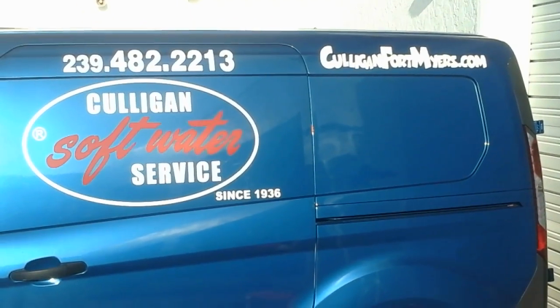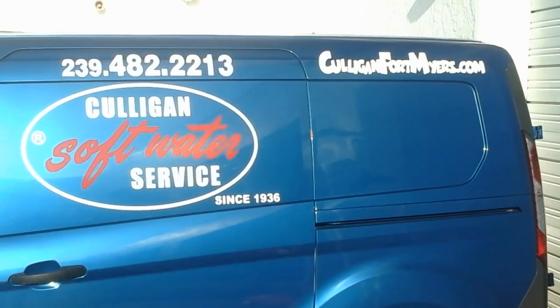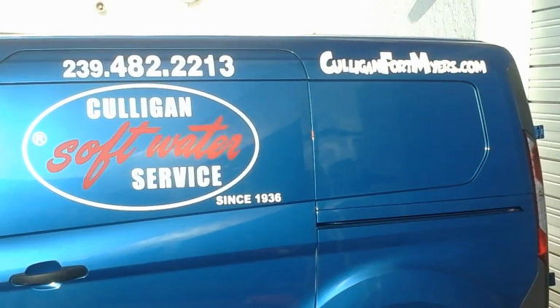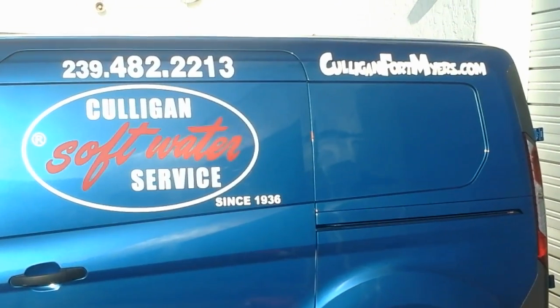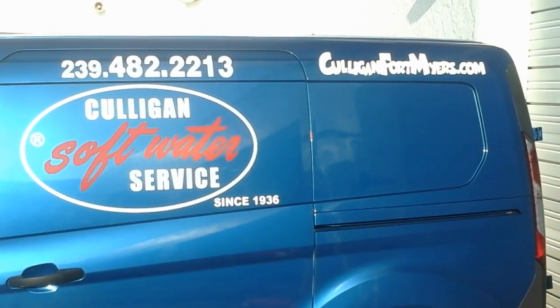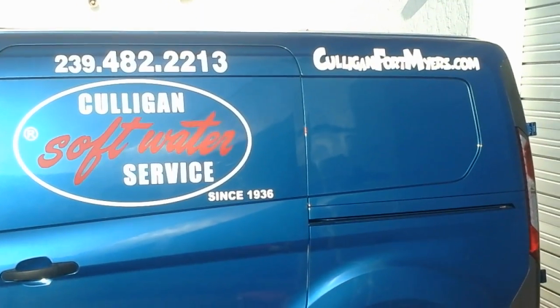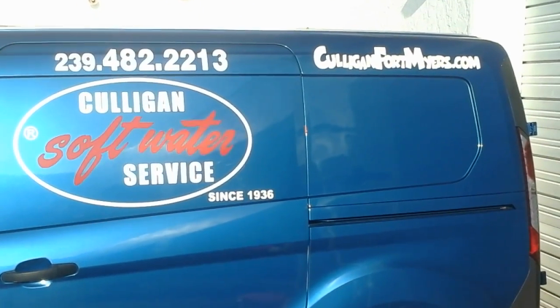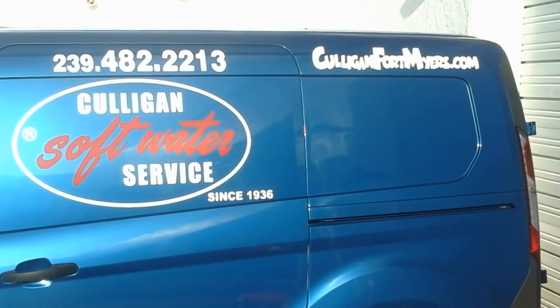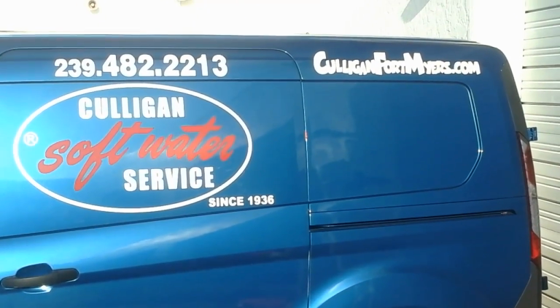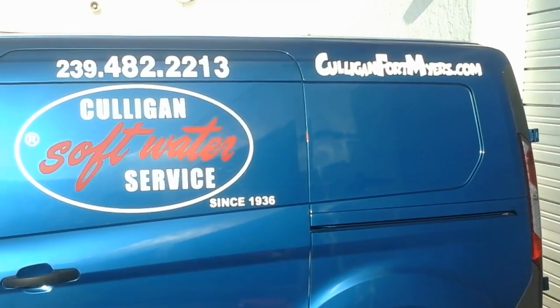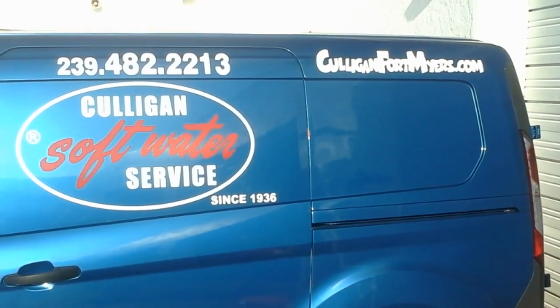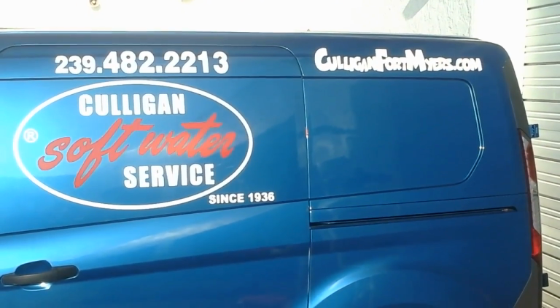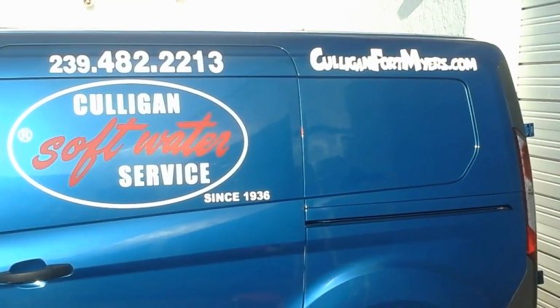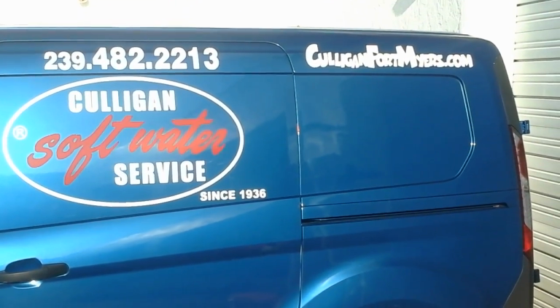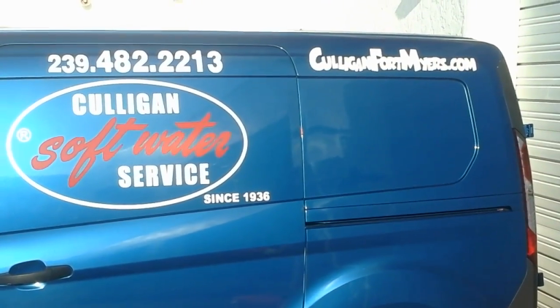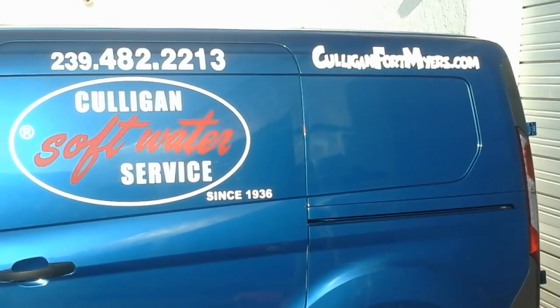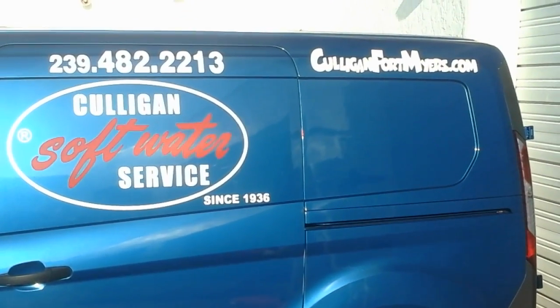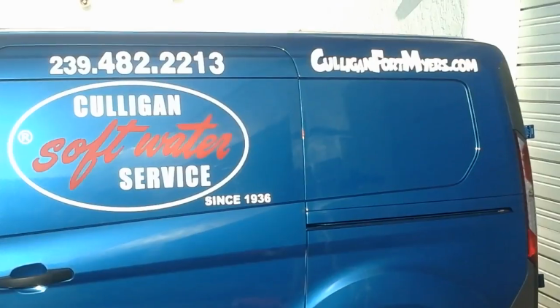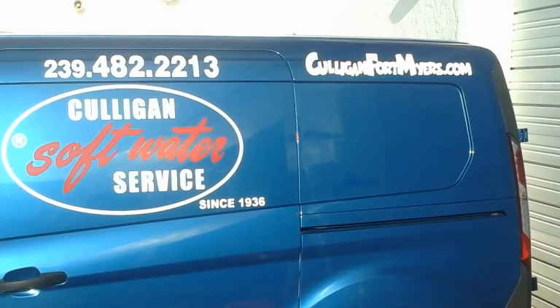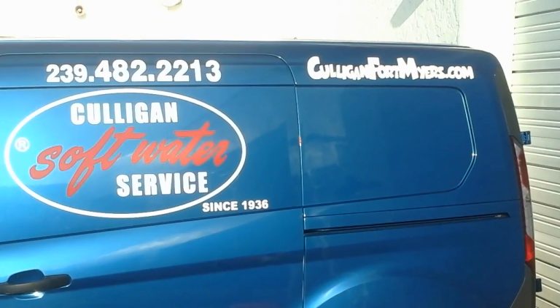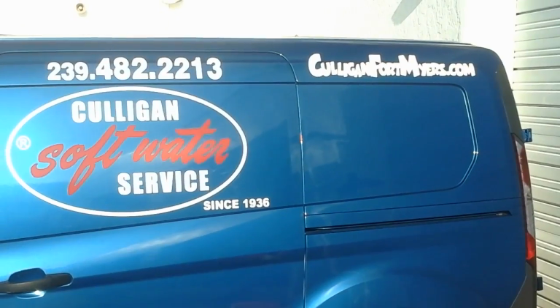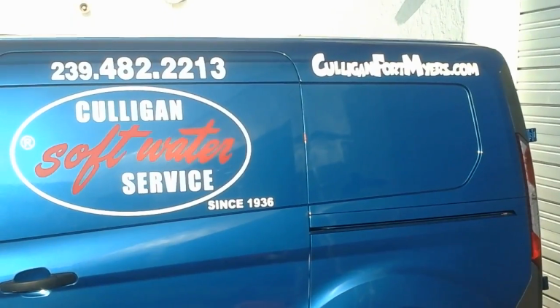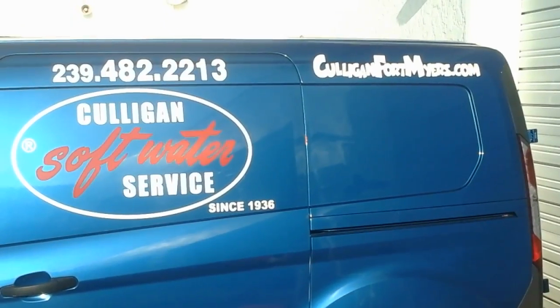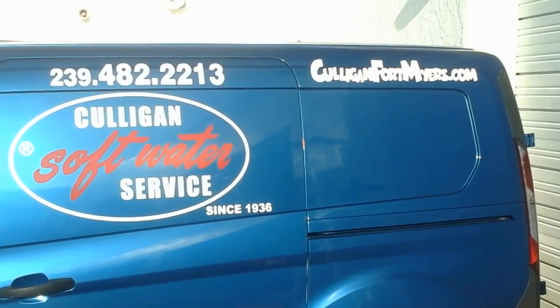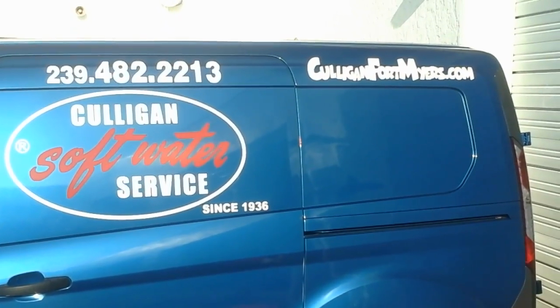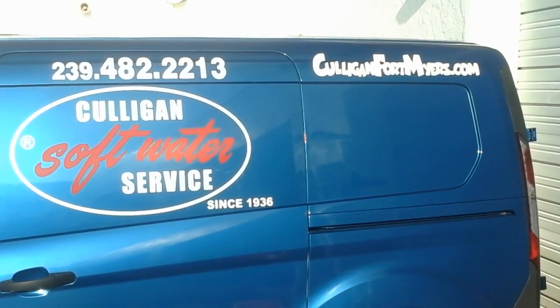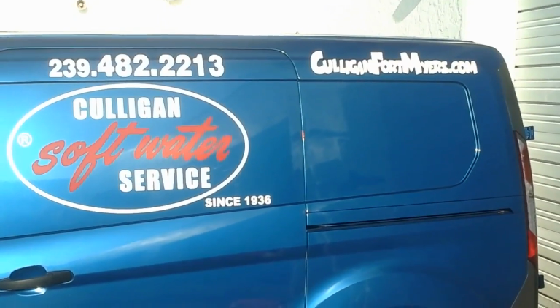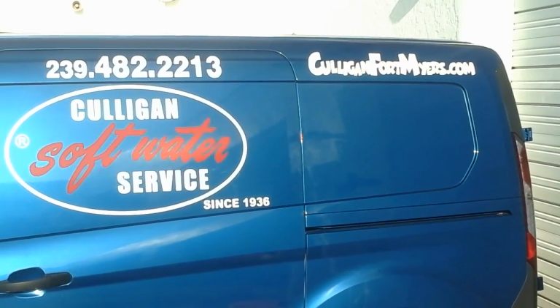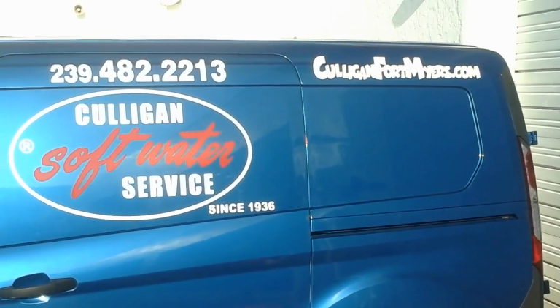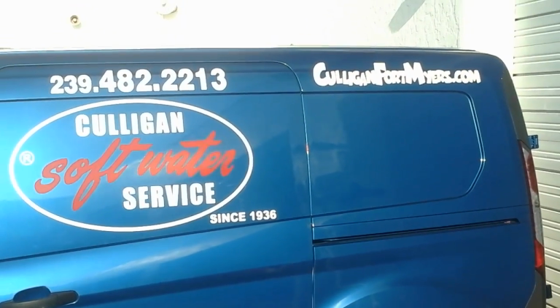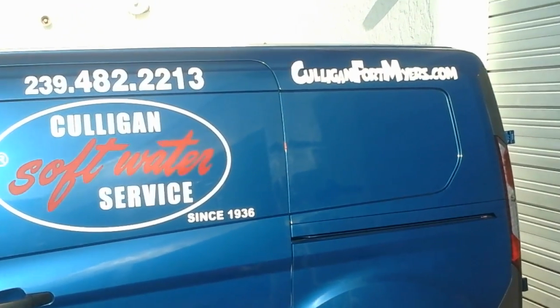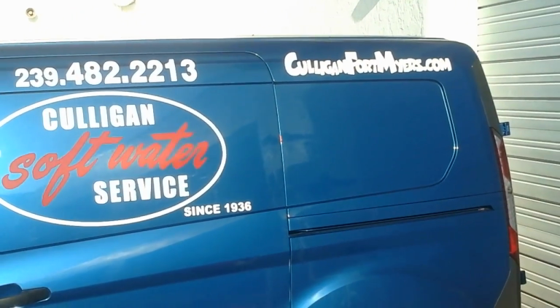This is a short video from Culligan Water on how to clean your salt tank after the hurricane.